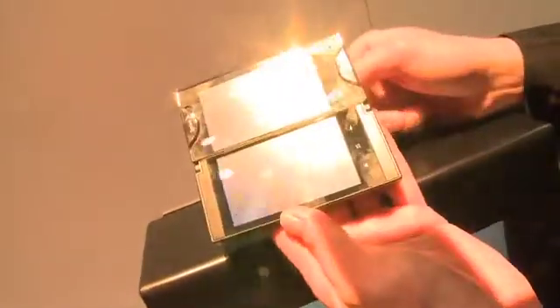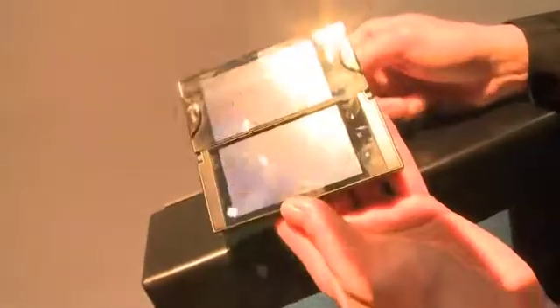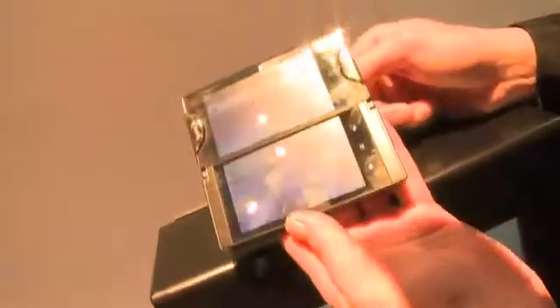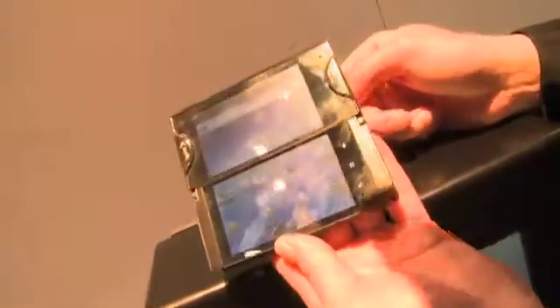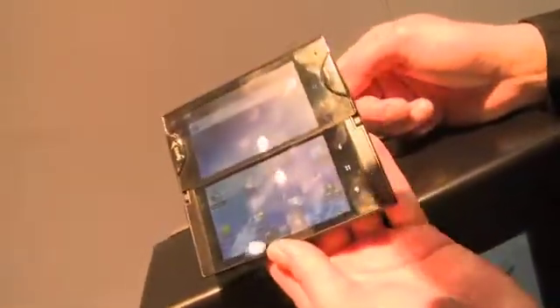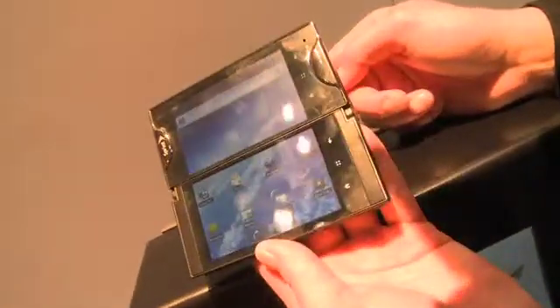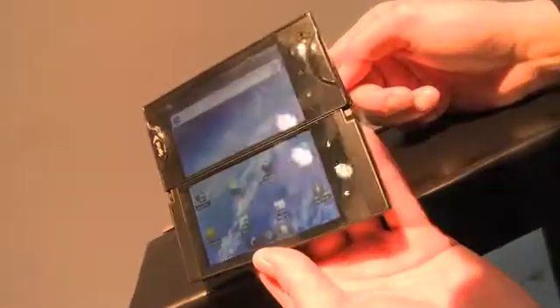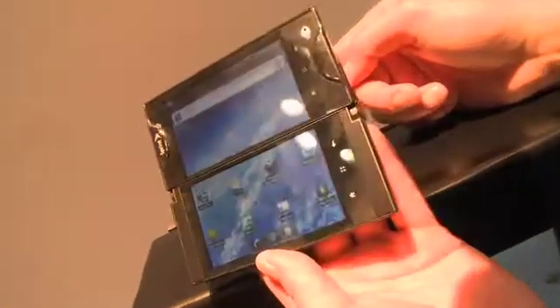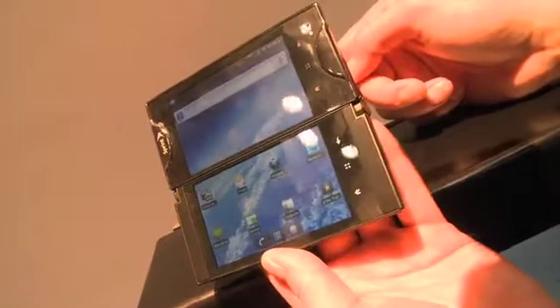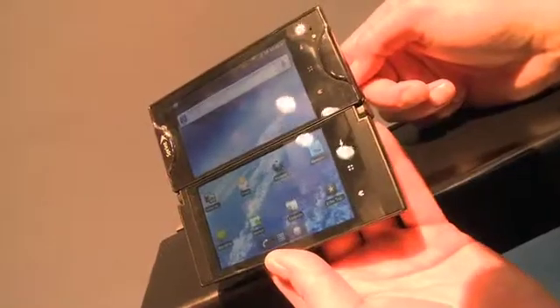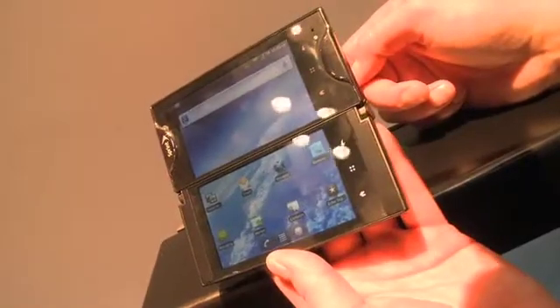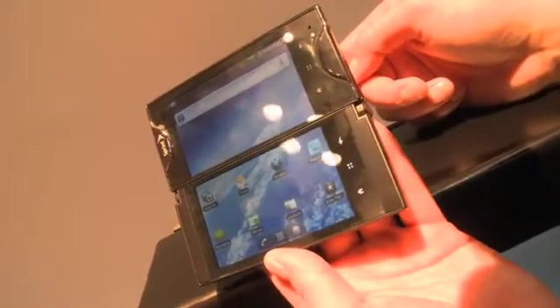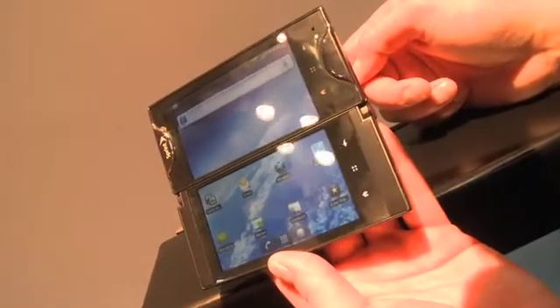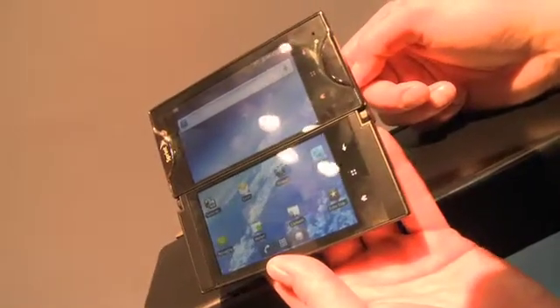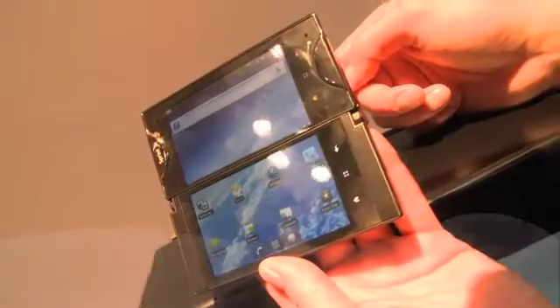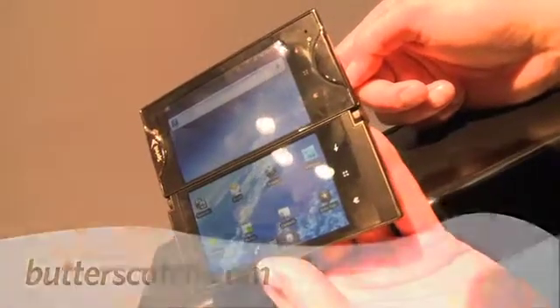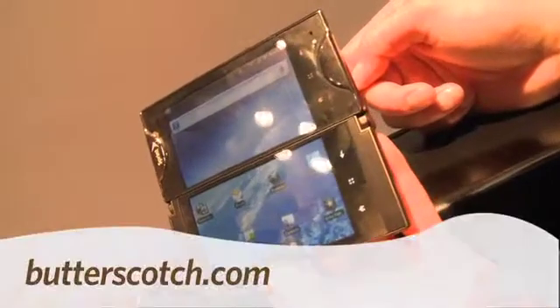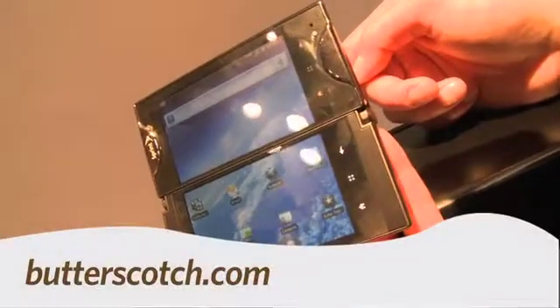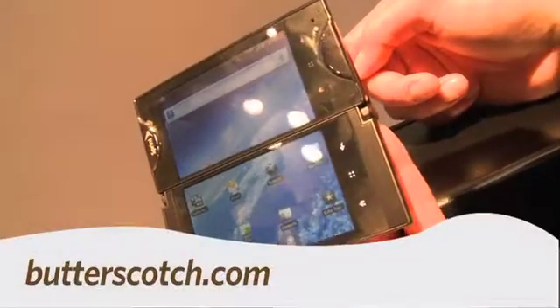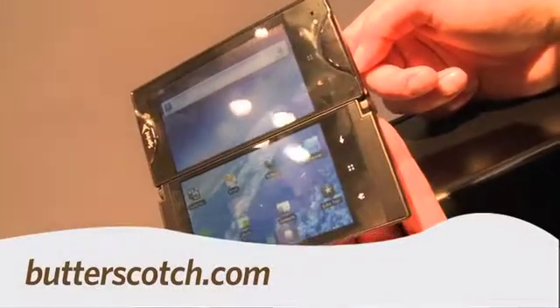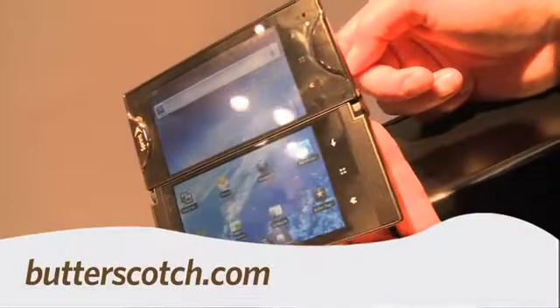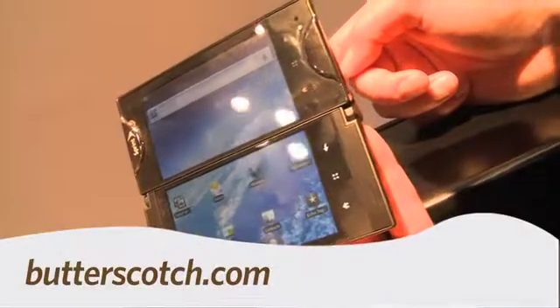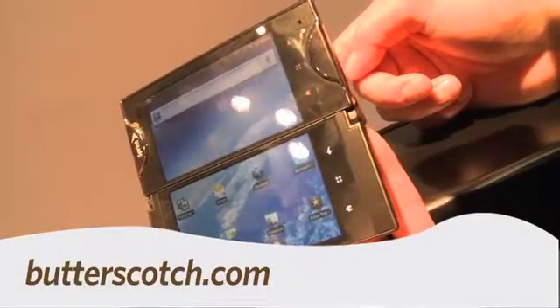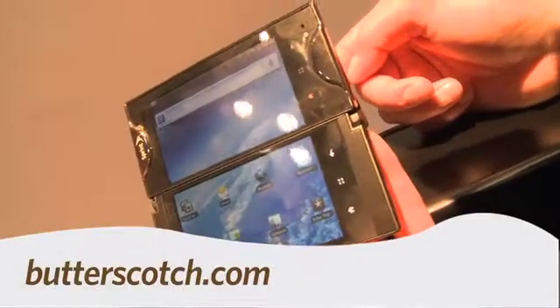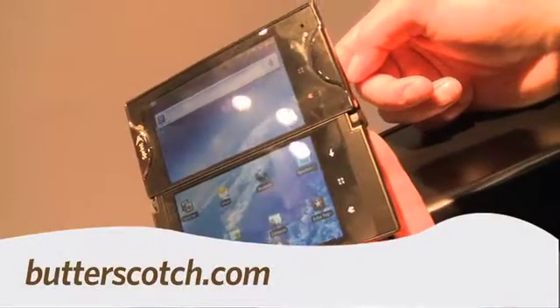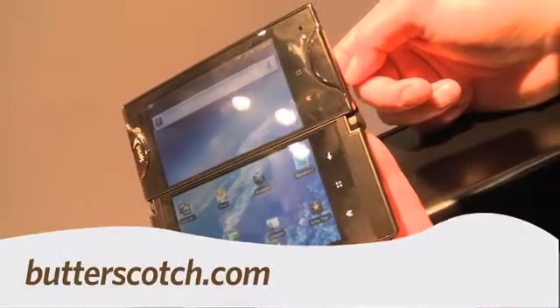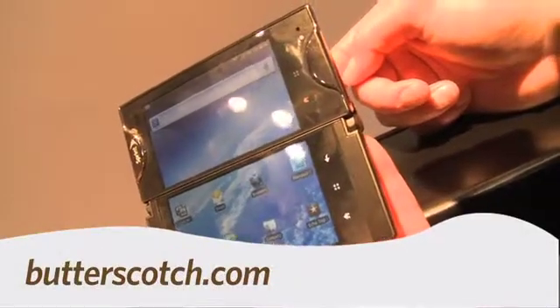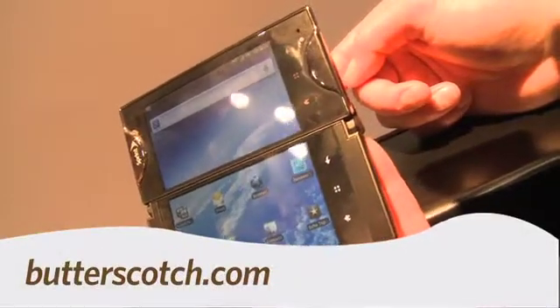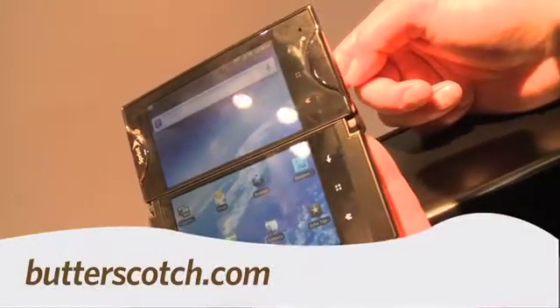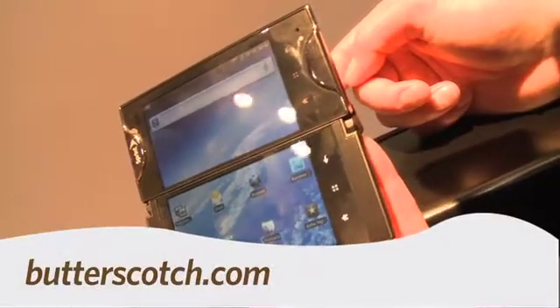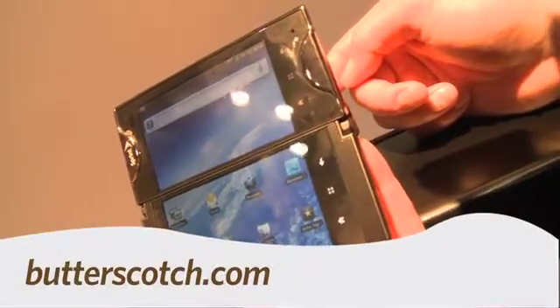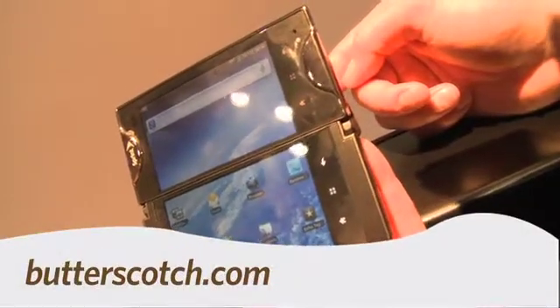So that's your Gadget TV first look at the Kyocera Echo. For Gadget TV, I'm Andrew Moore Crispin. For more sweet stuff, visit Butterscotch.com.